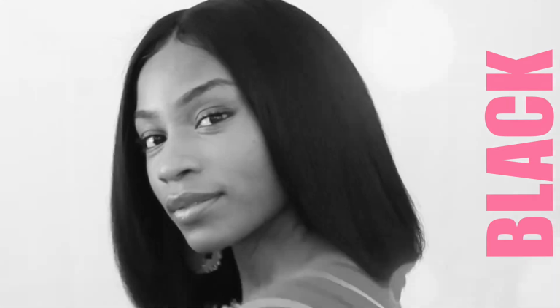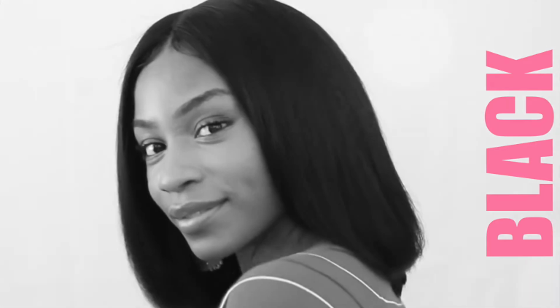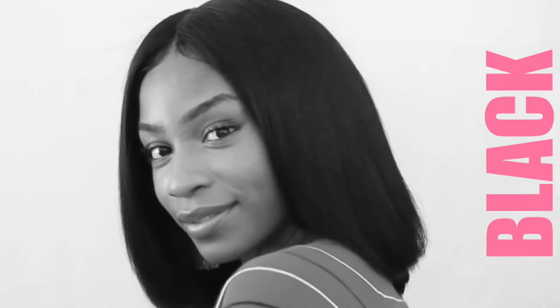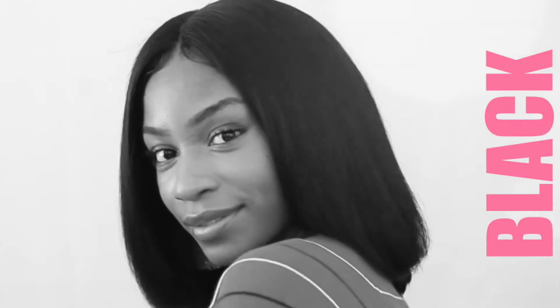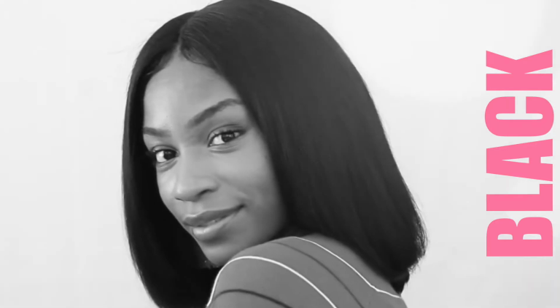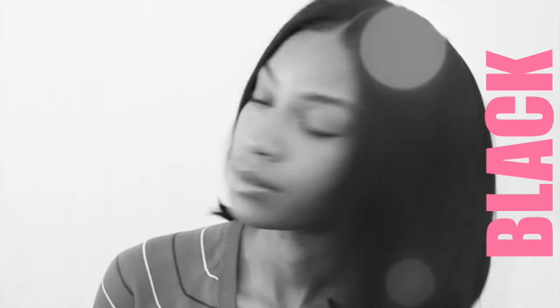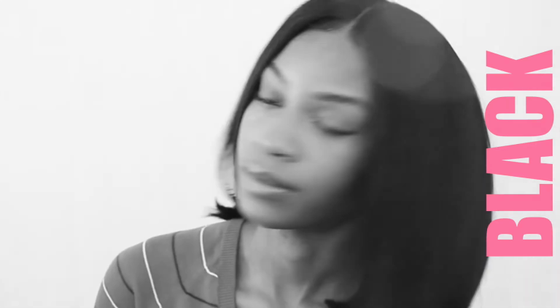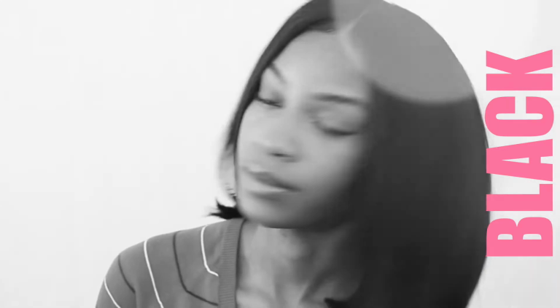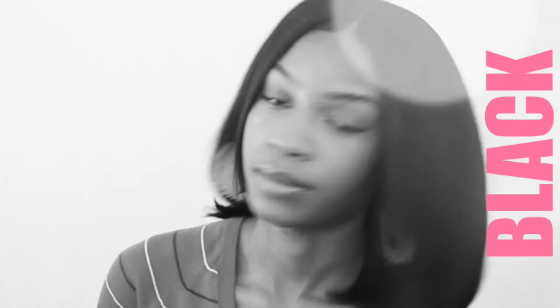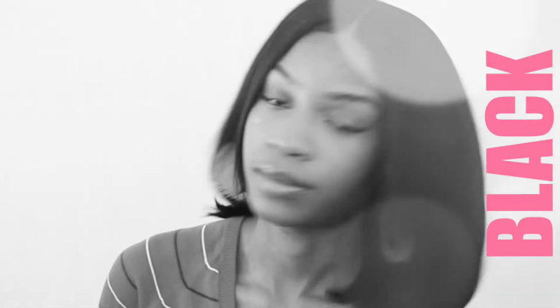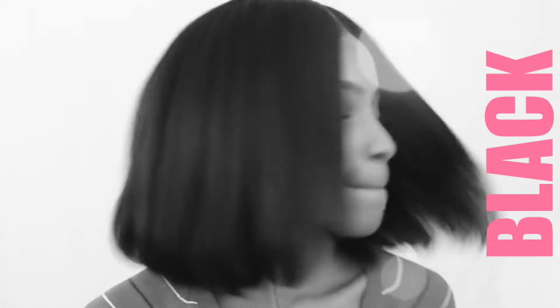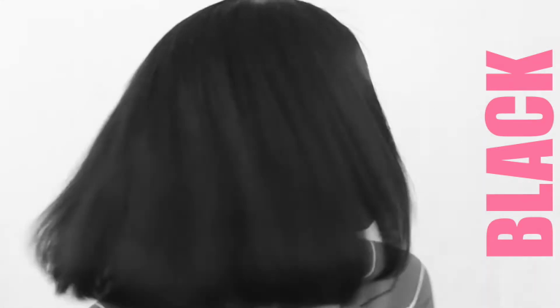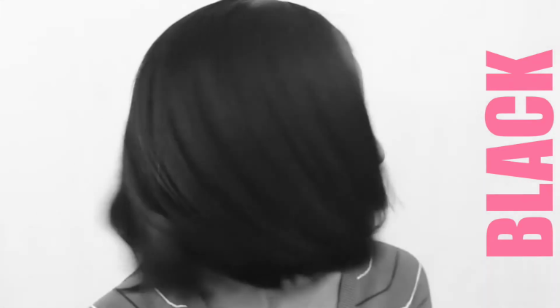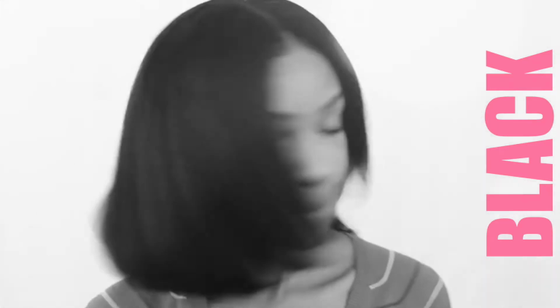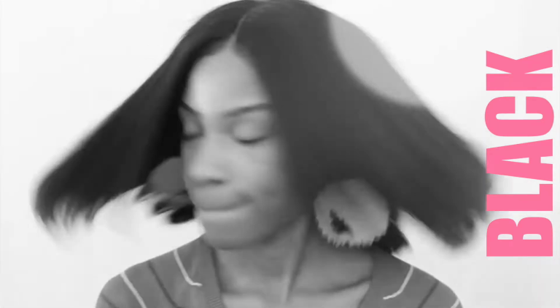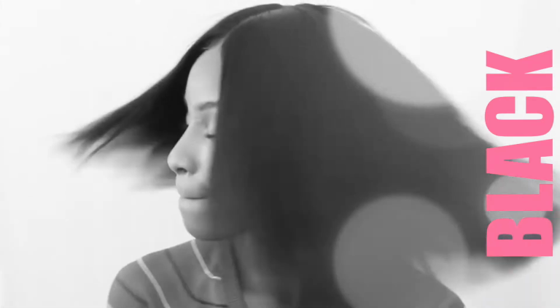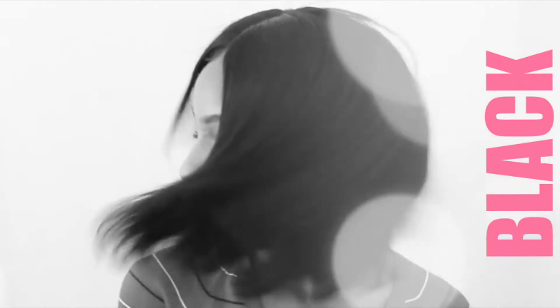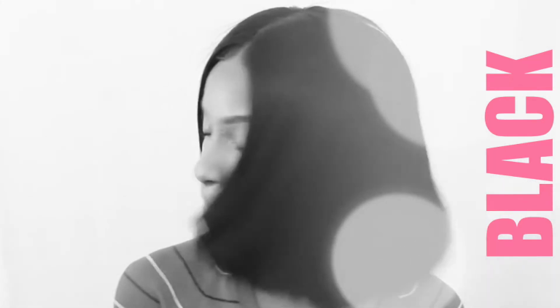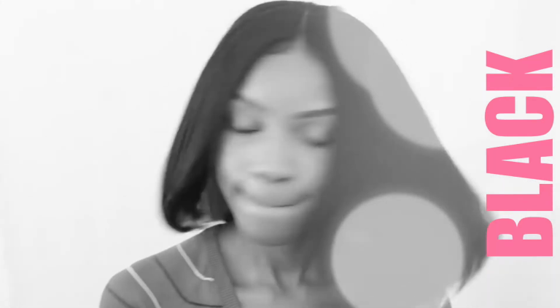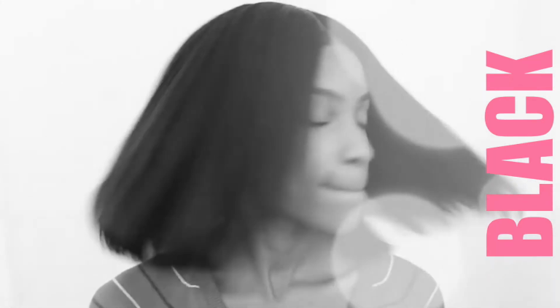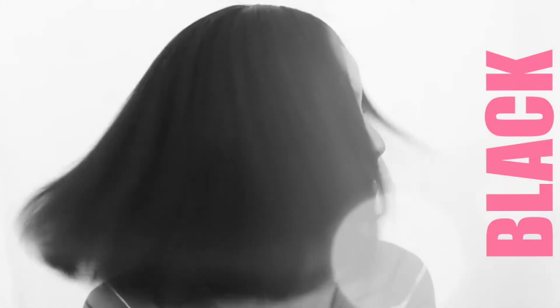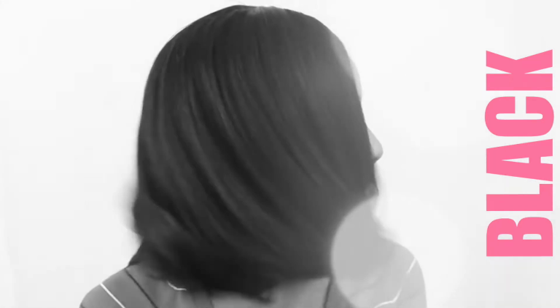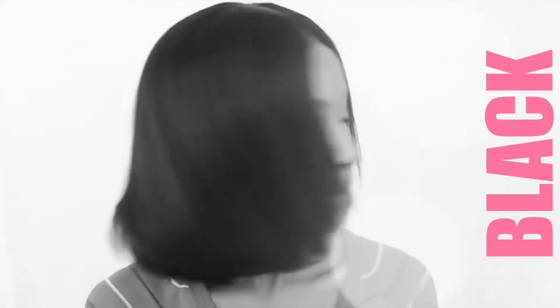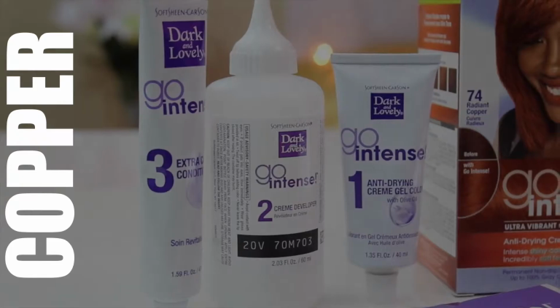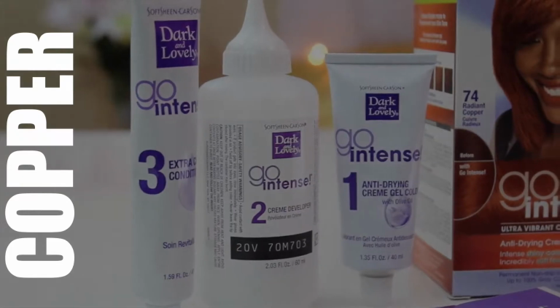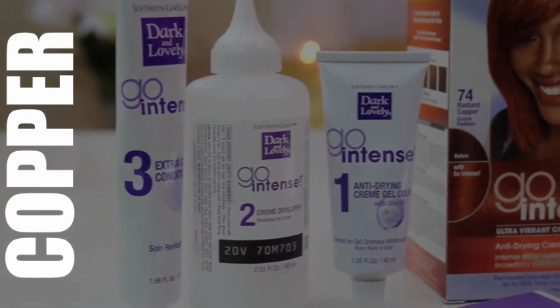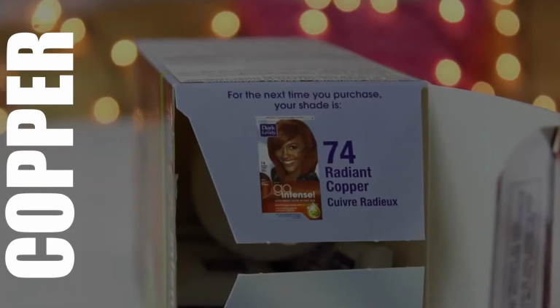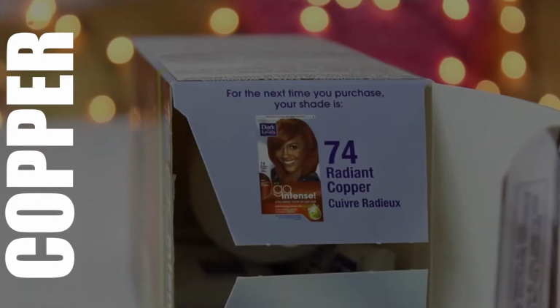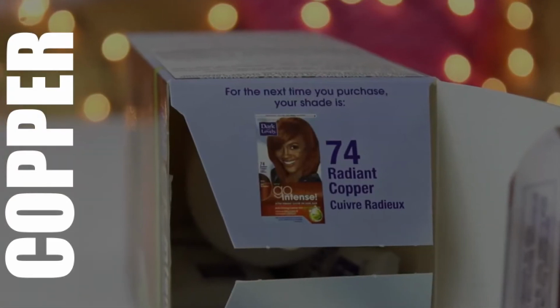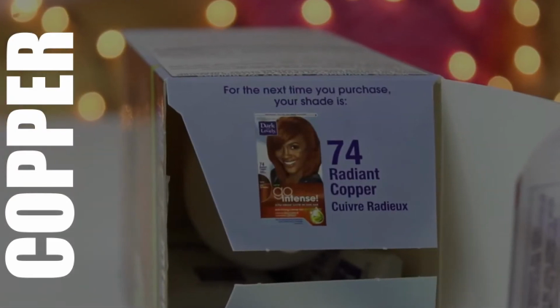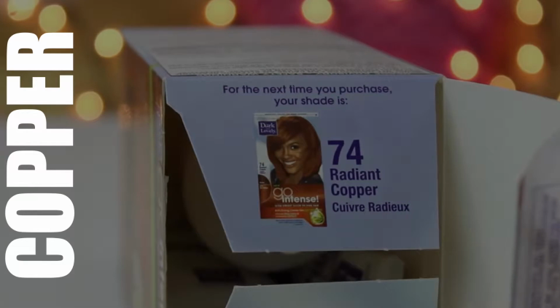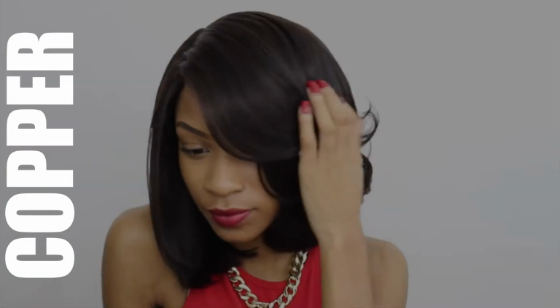Hey curlfriends! Welcome back! In today's video, I'm going to show you guys how to dye hair Honey Blonde.